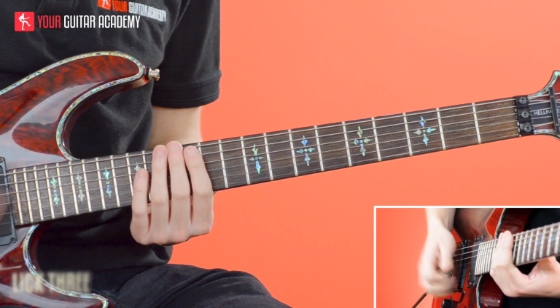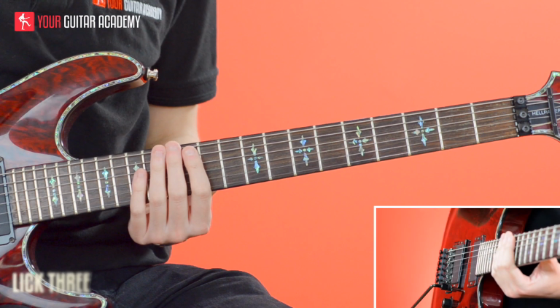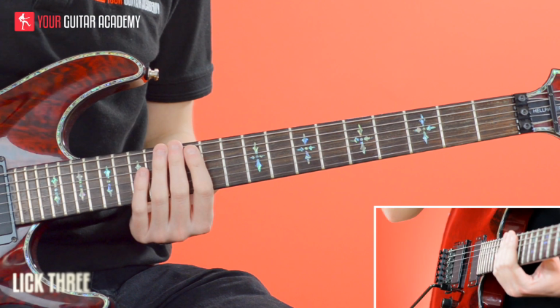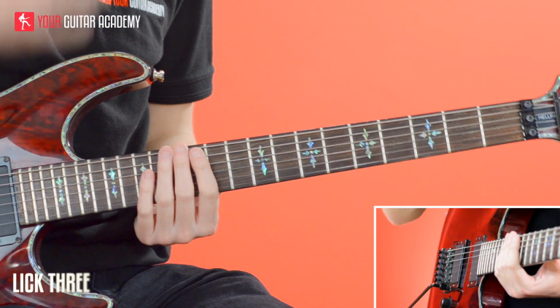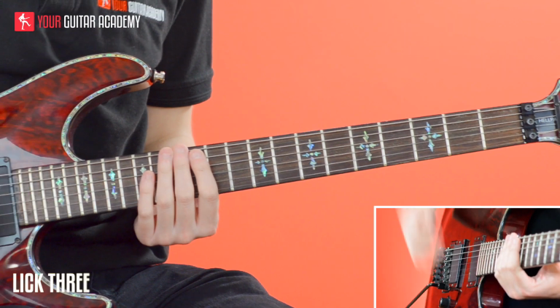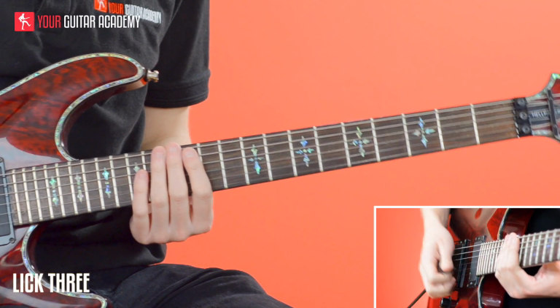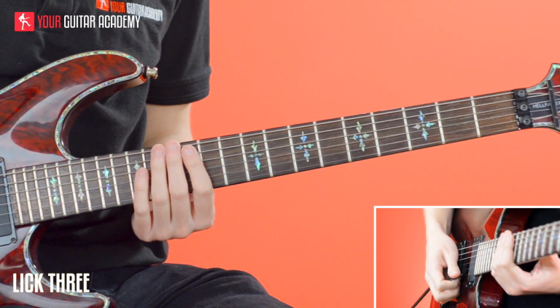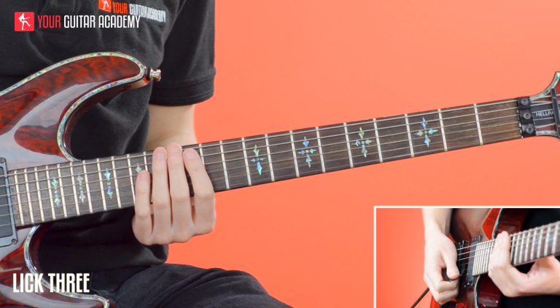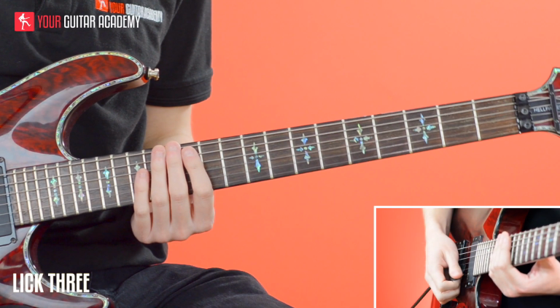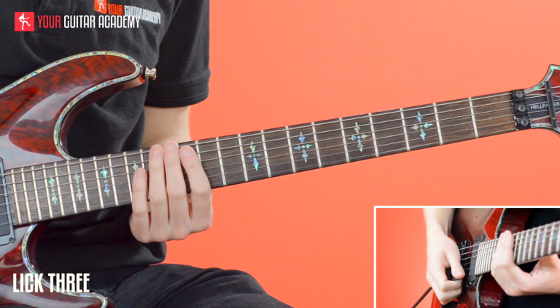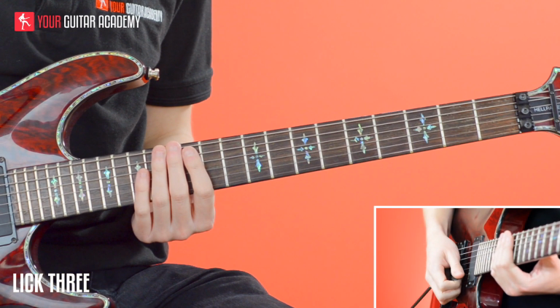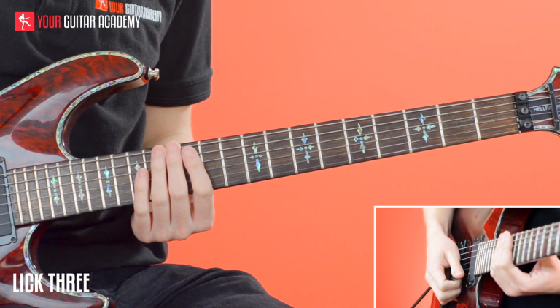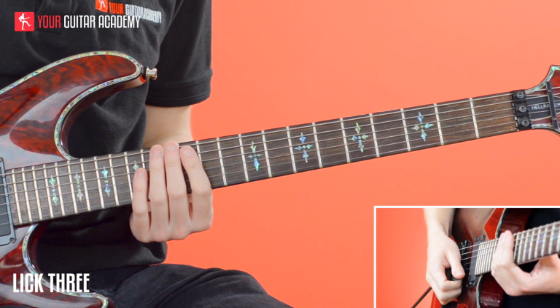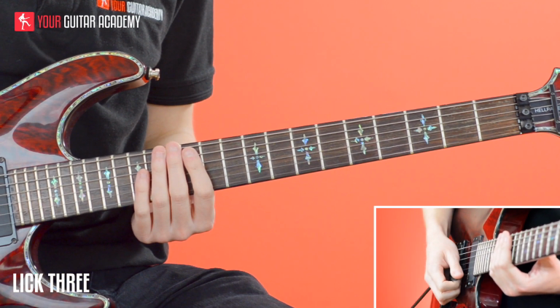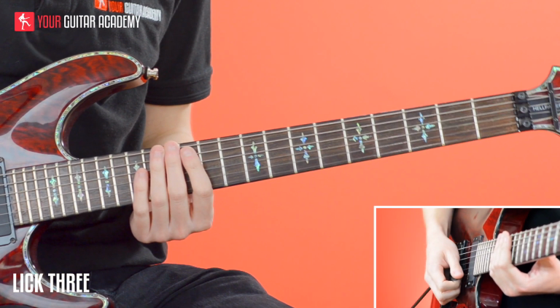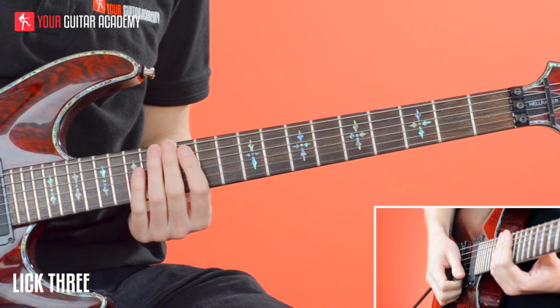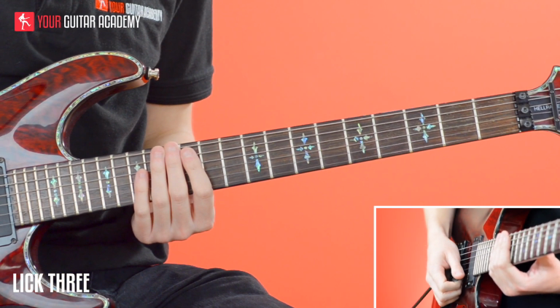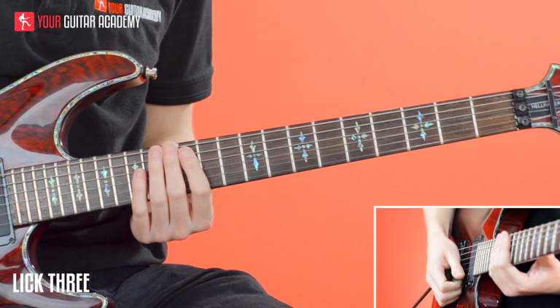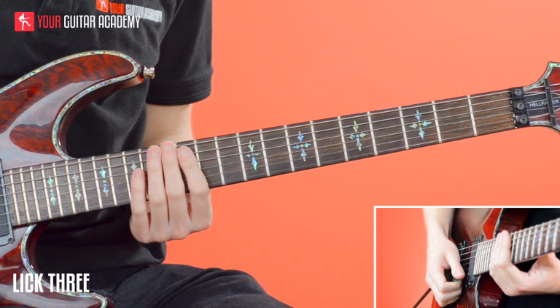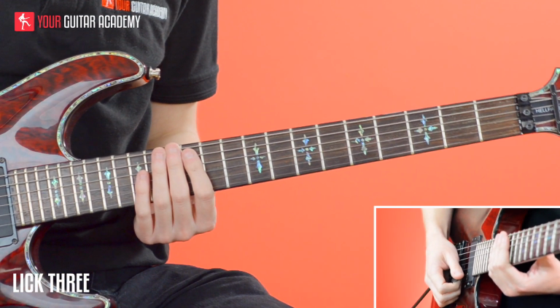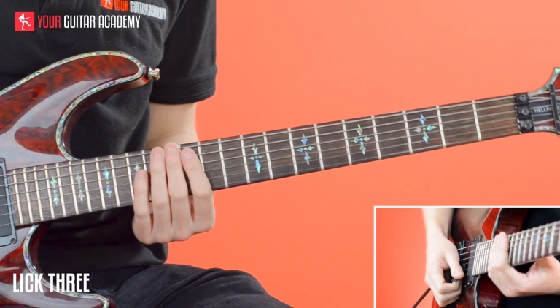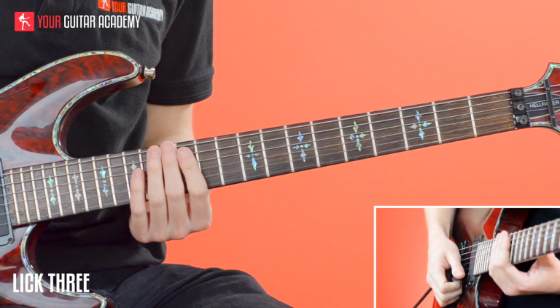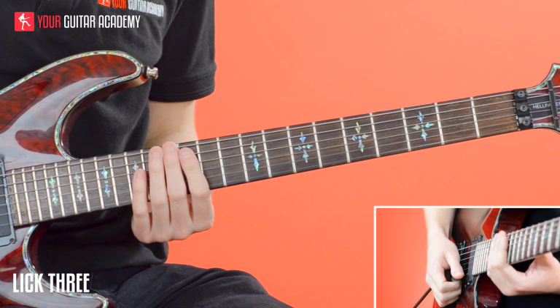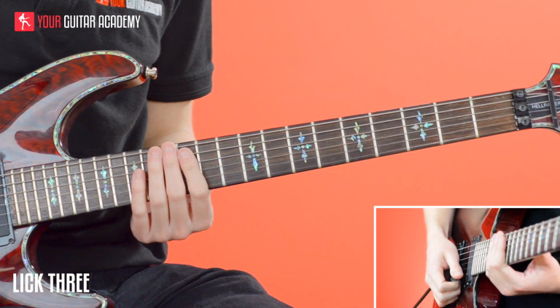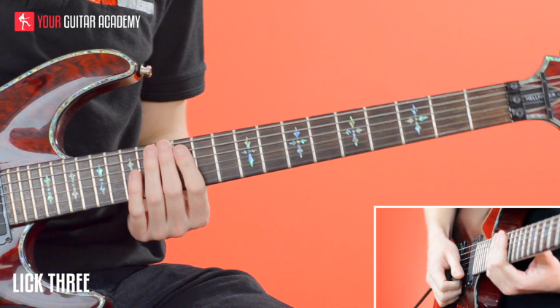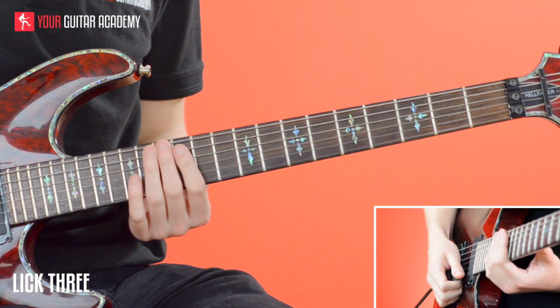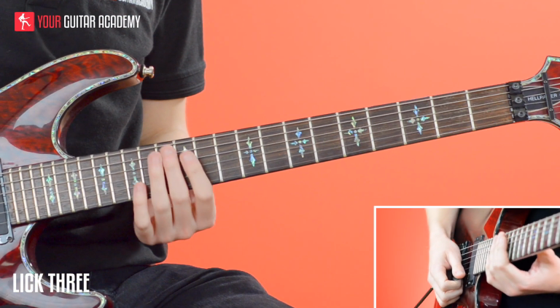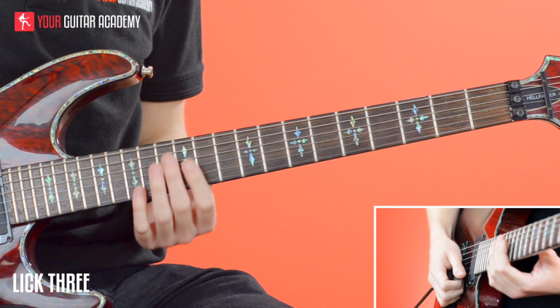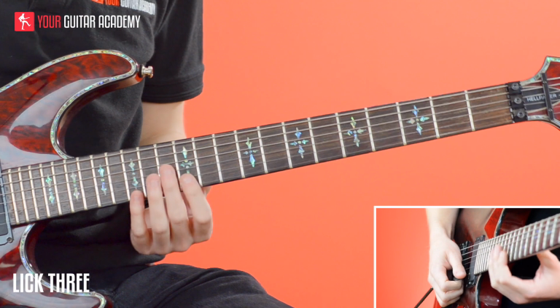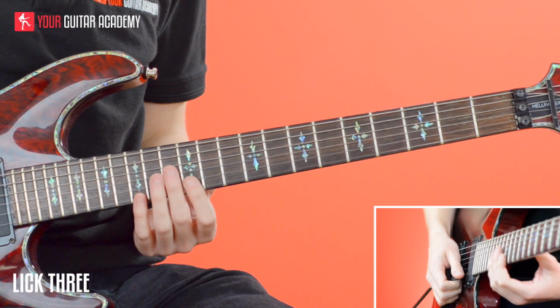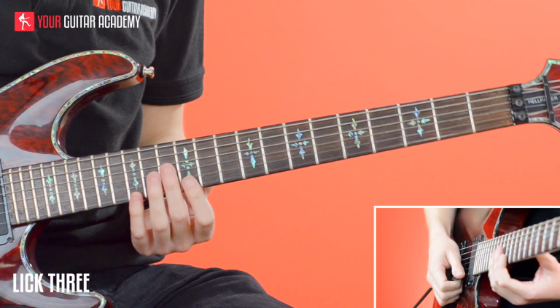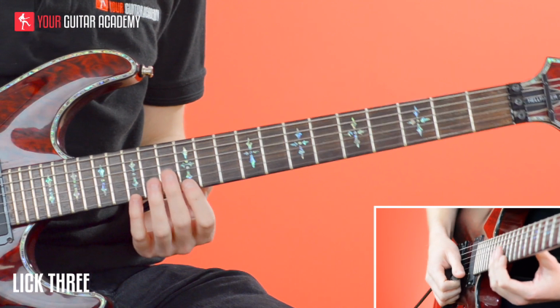It starts right on beat number one. It goes one, two, one, two, four.